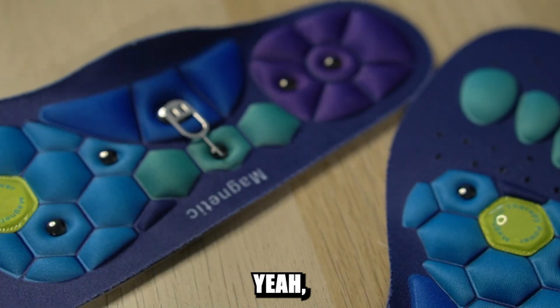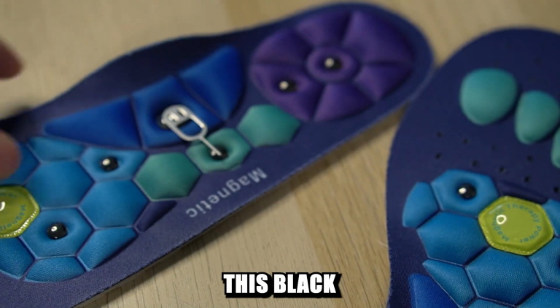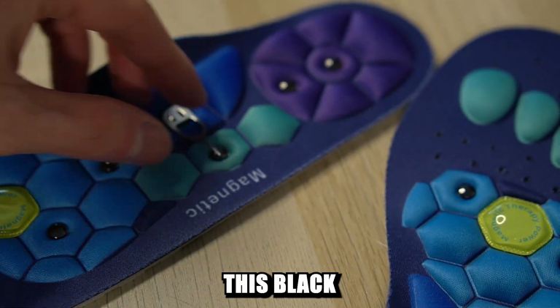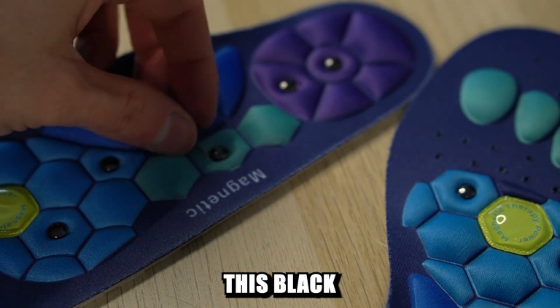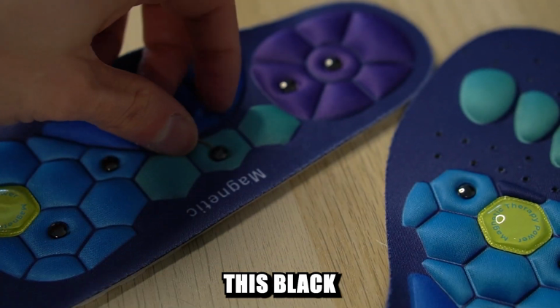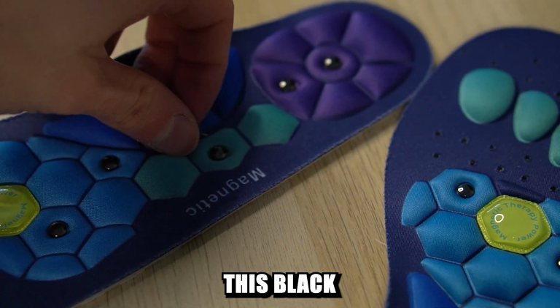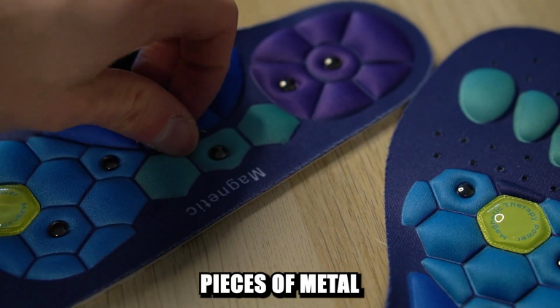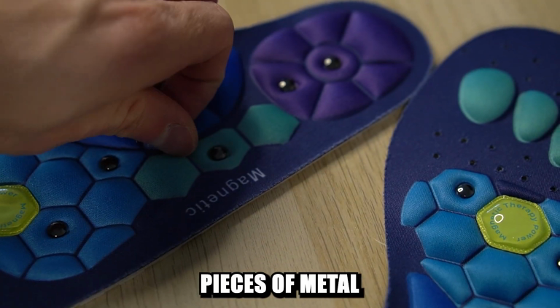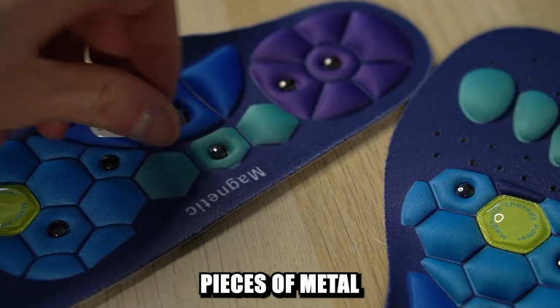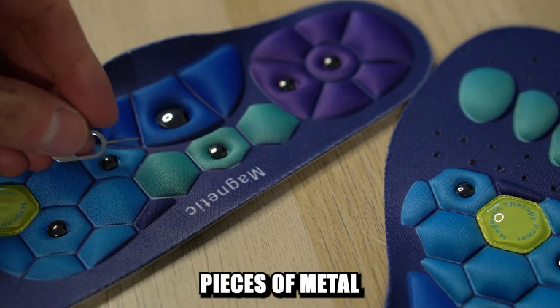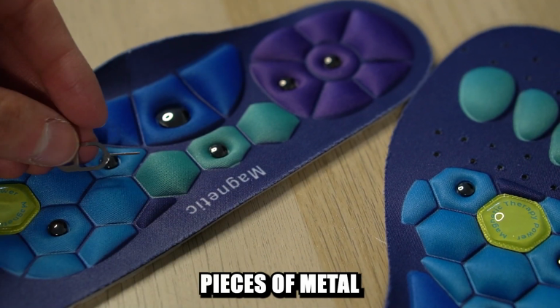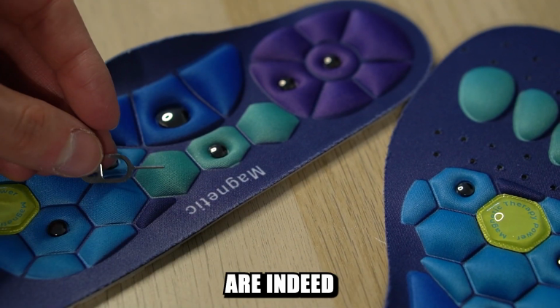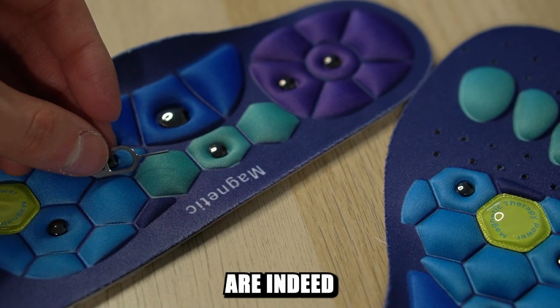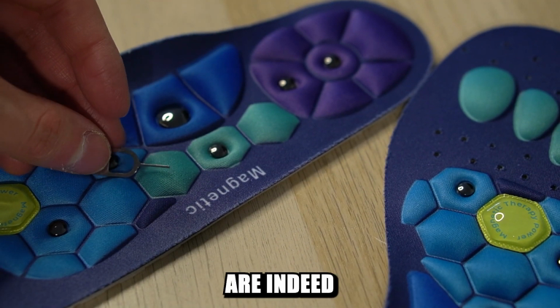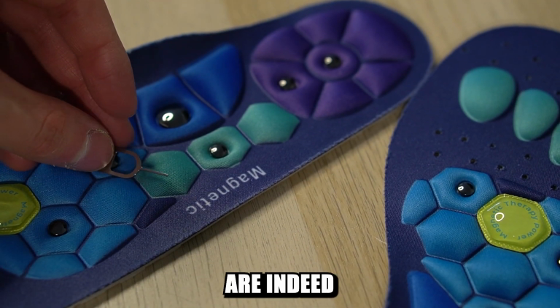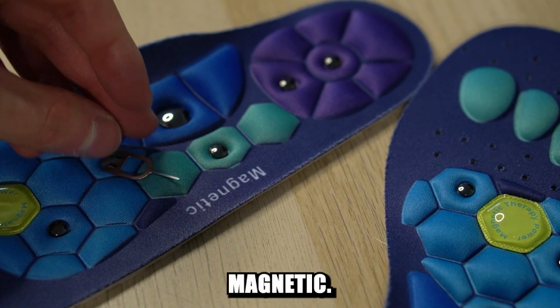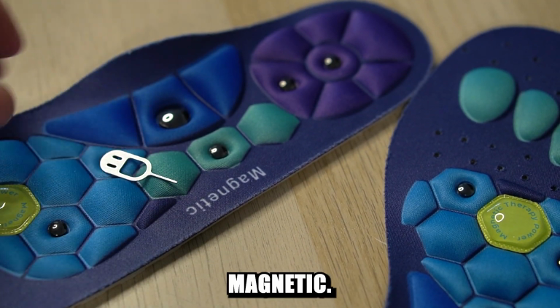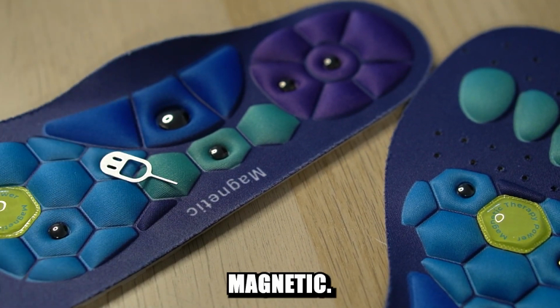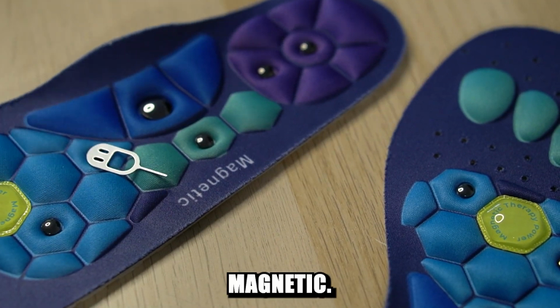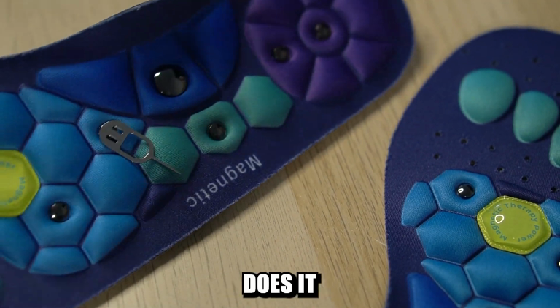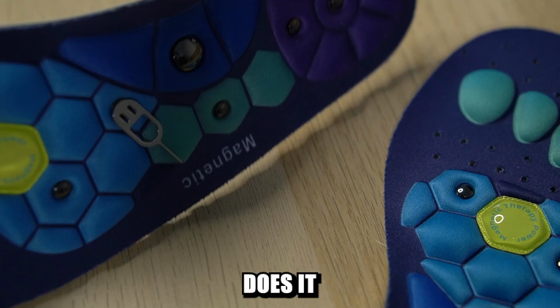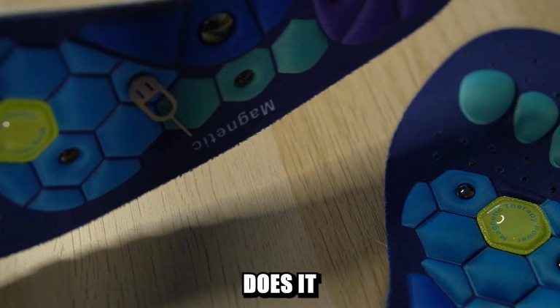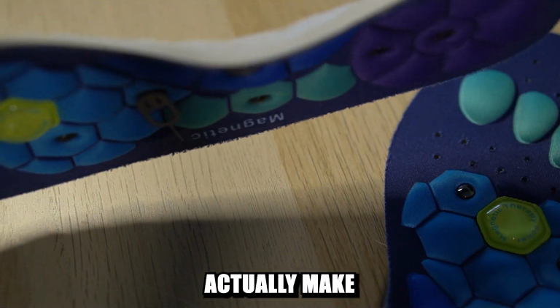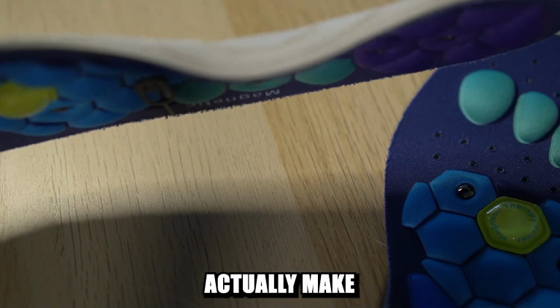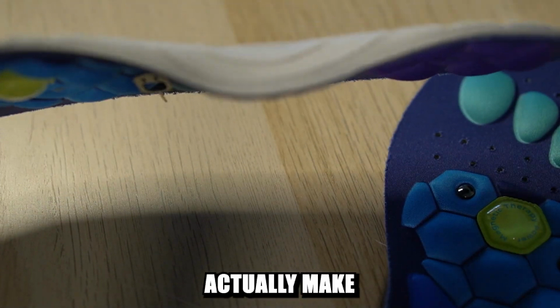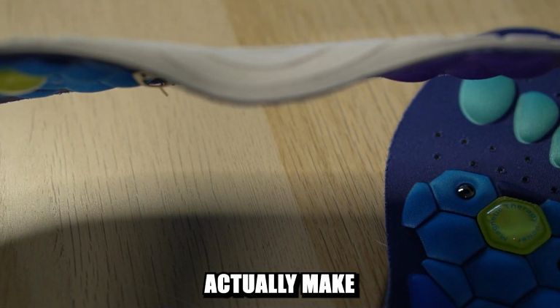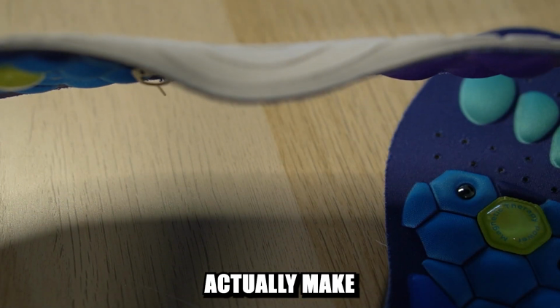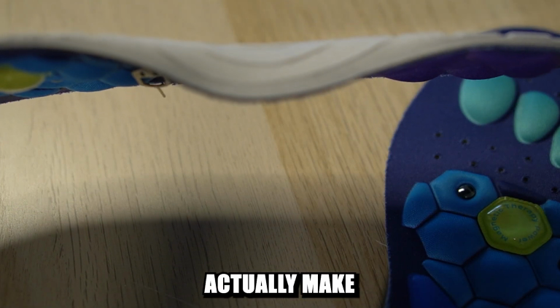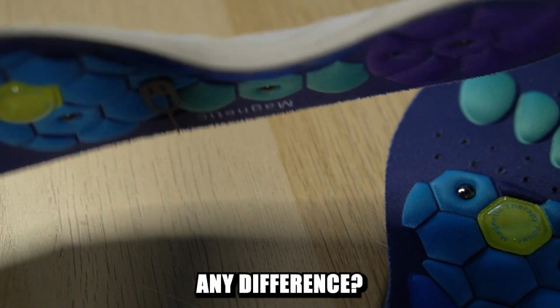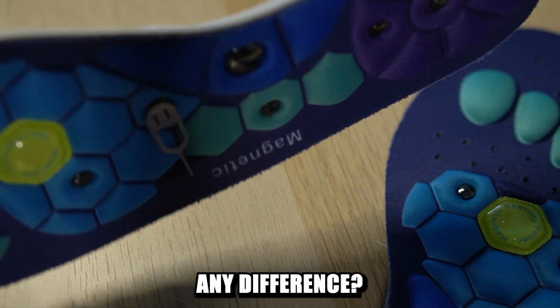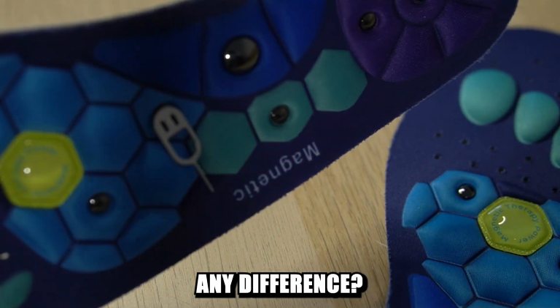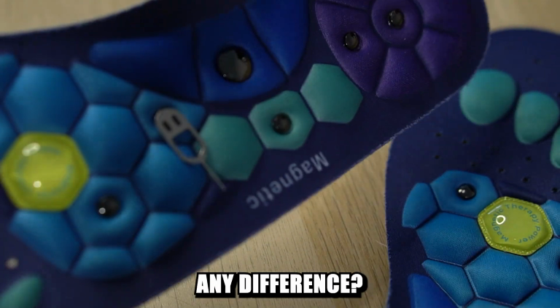Yeah, these black pieces of metal are indeed magnetic. Does it actually make any difference?